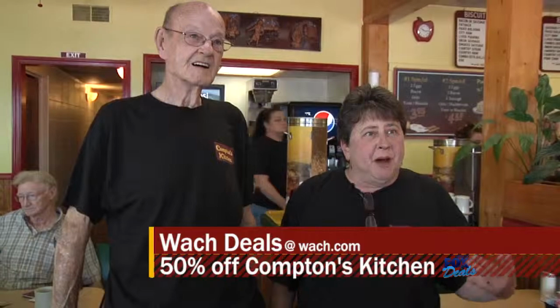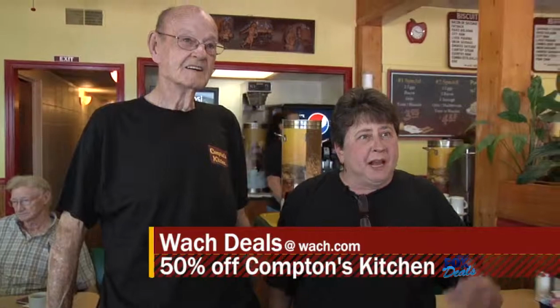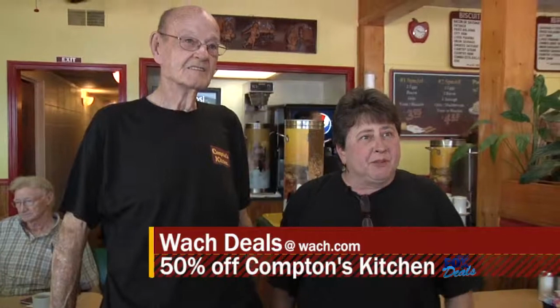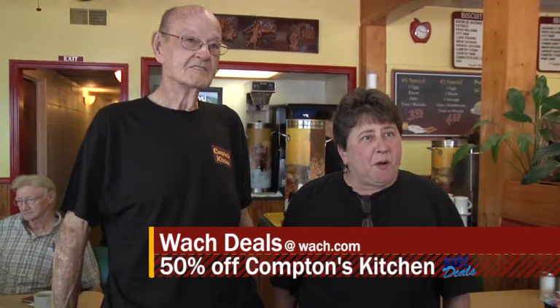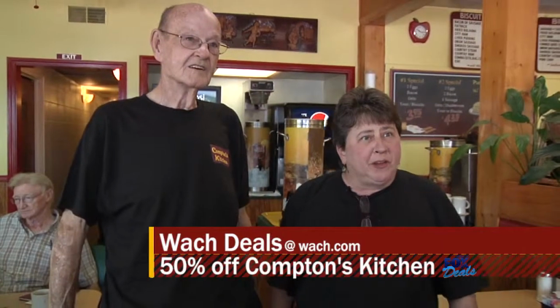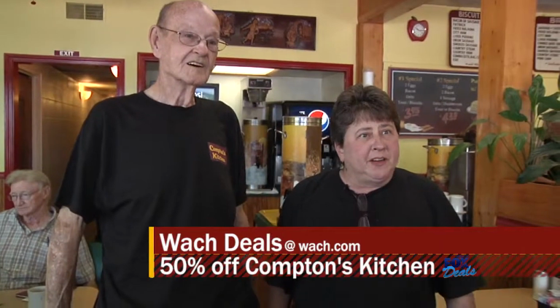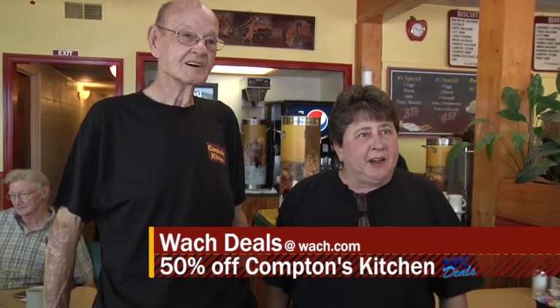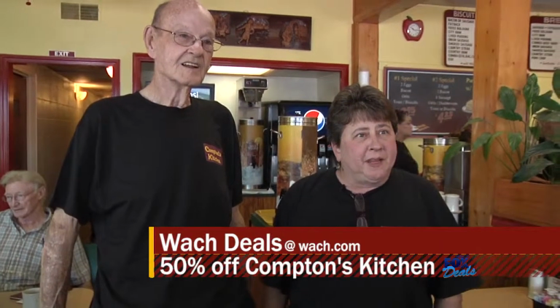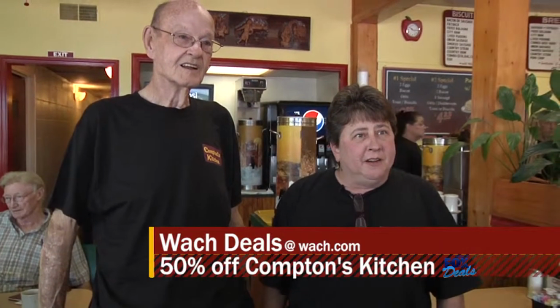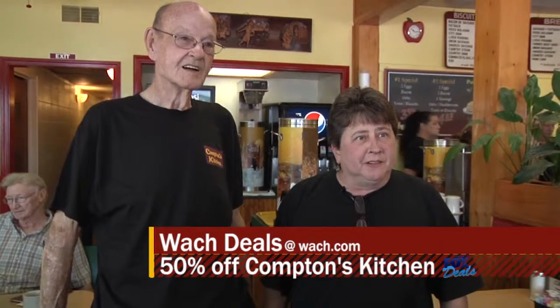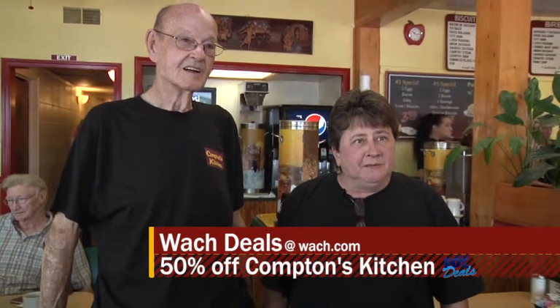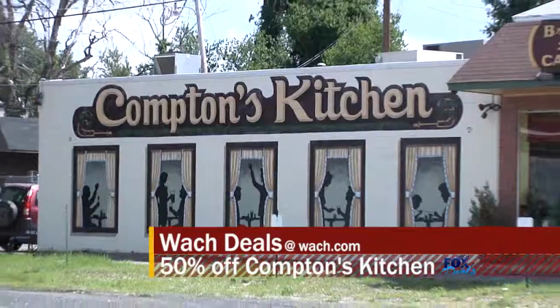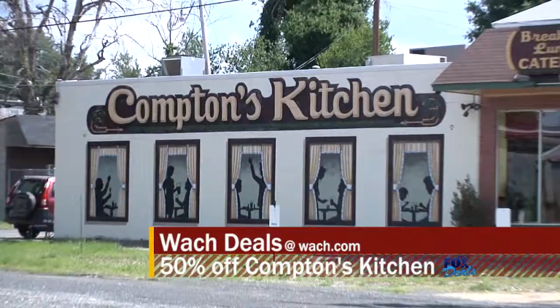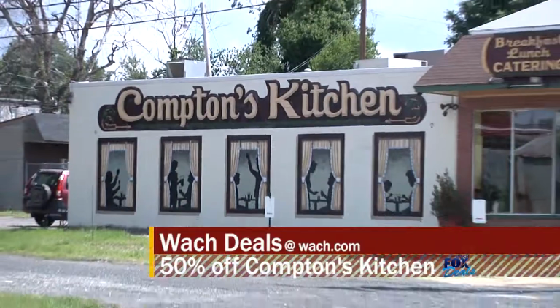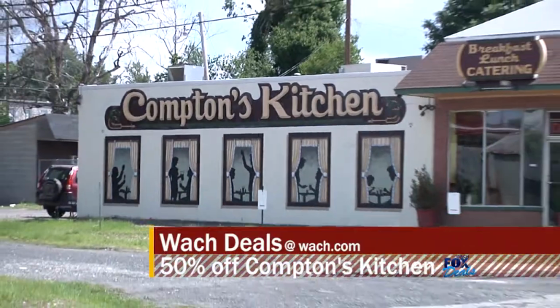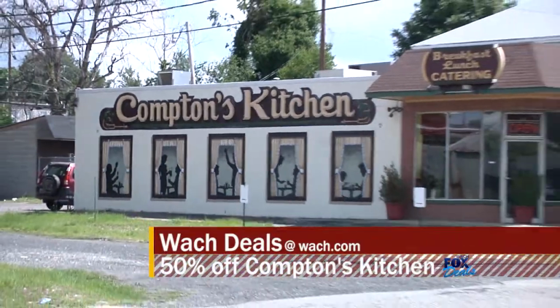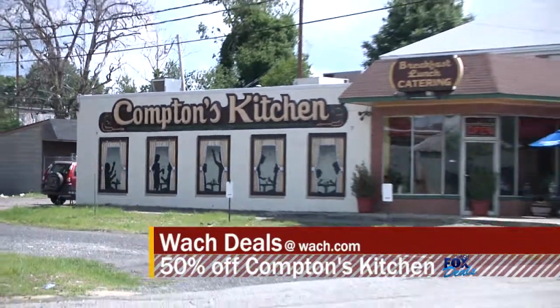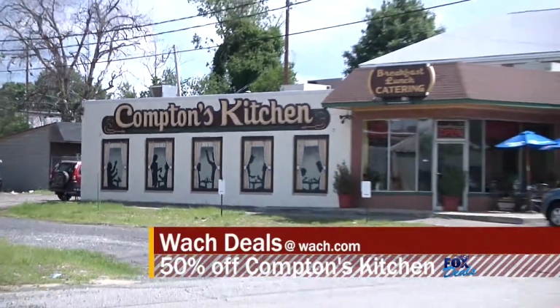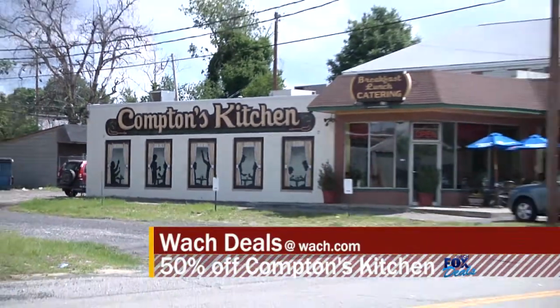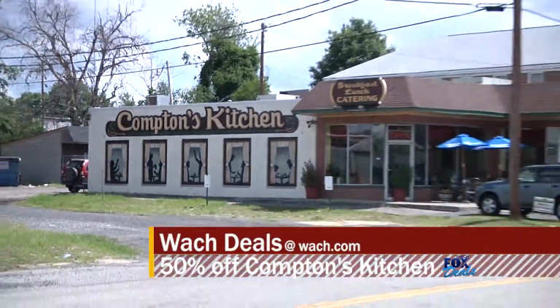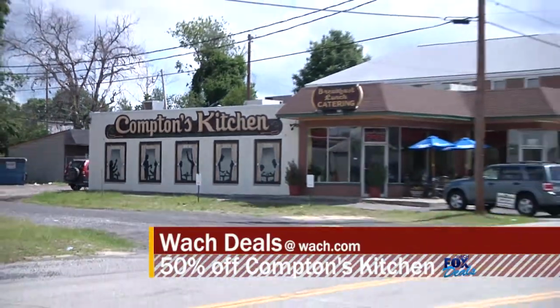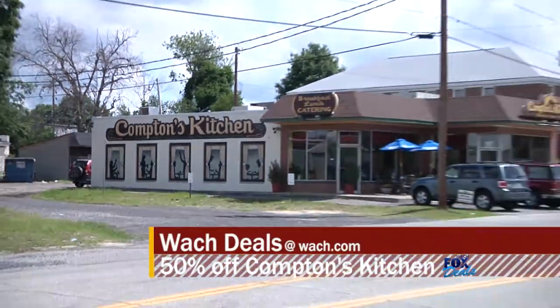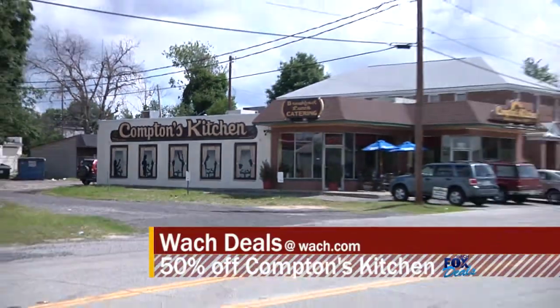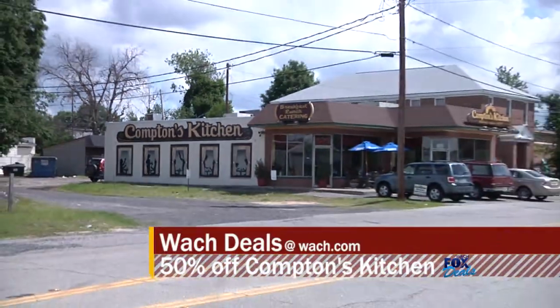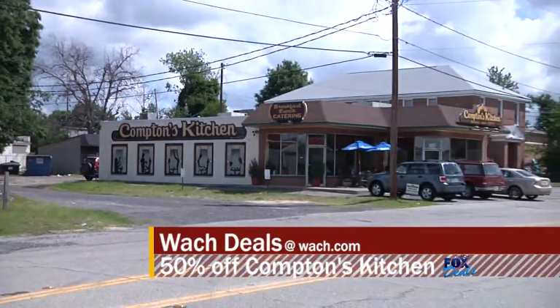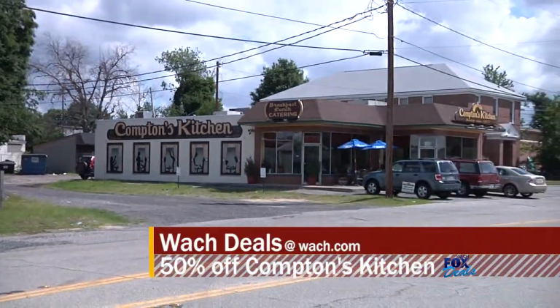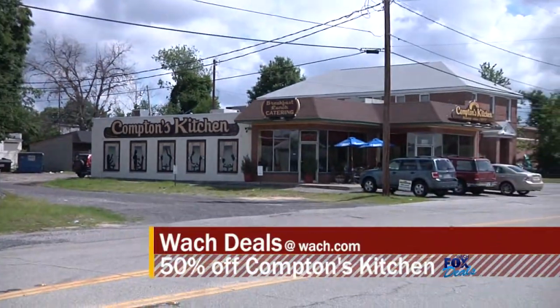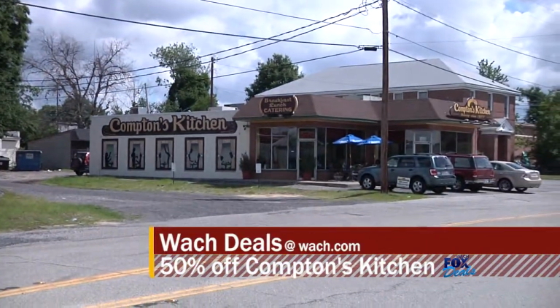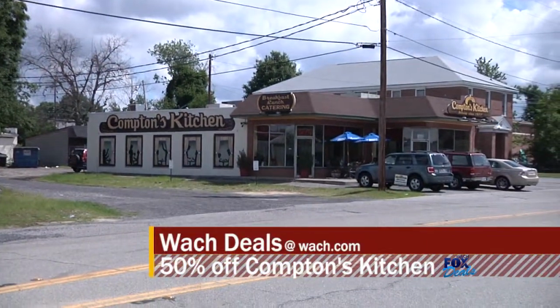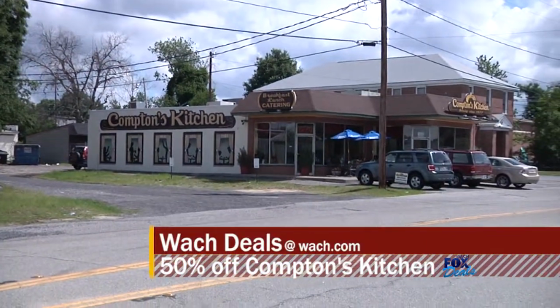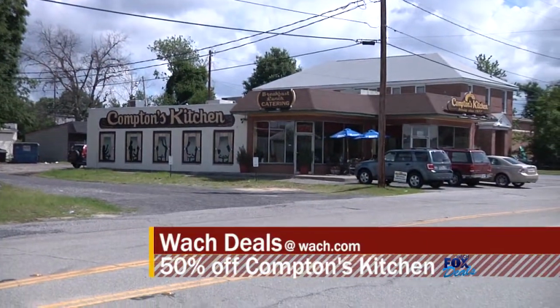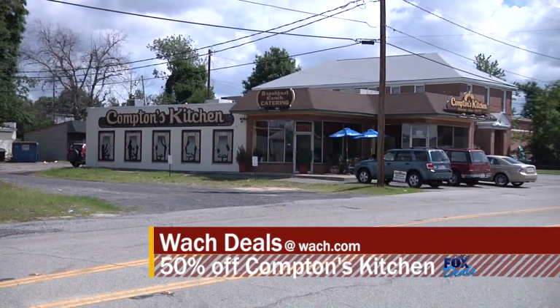My name is Martha Cook. I'm the owner. We're celebrating our 35th year in business at Compton's Kitchen.